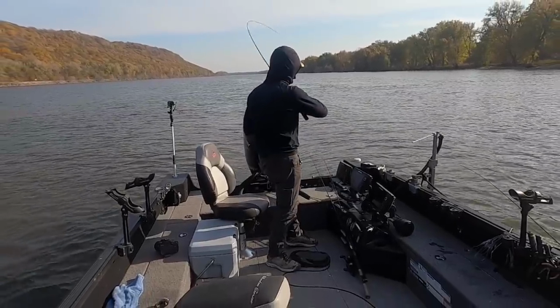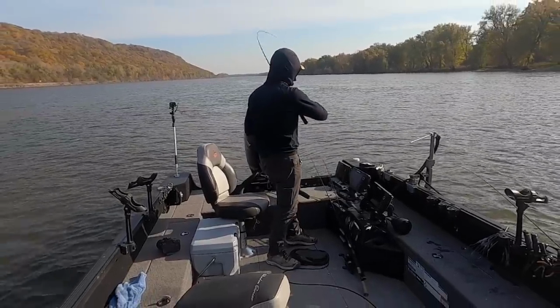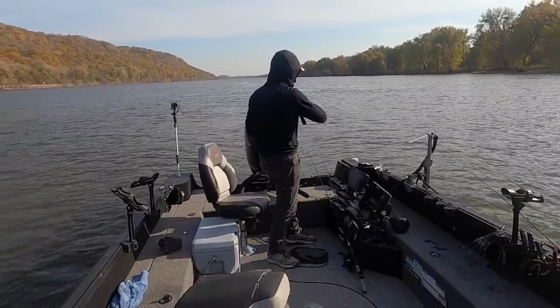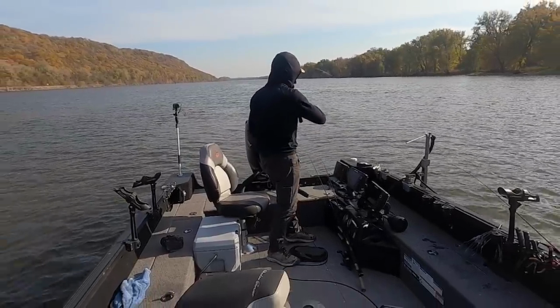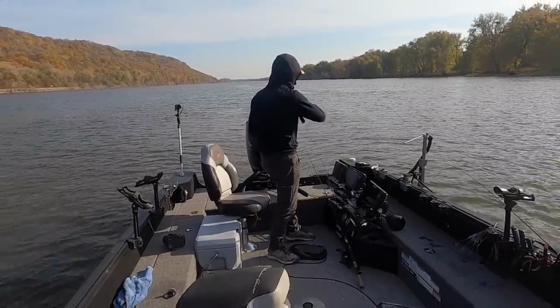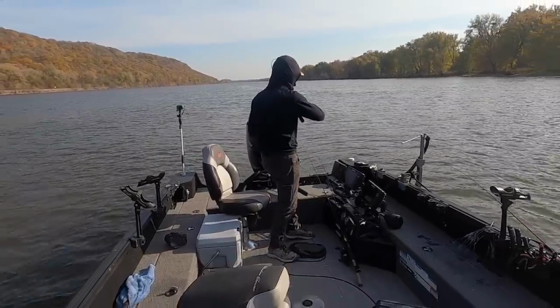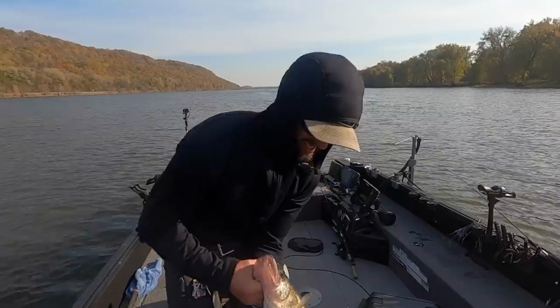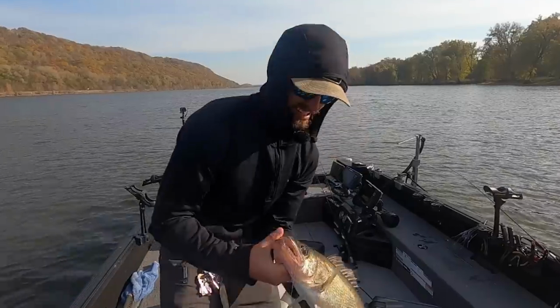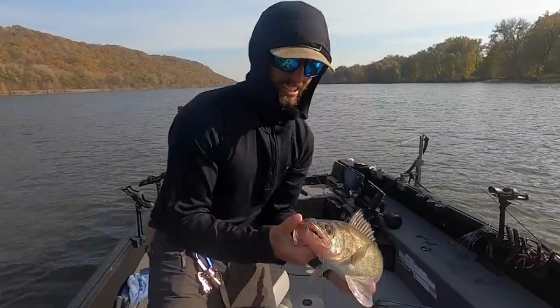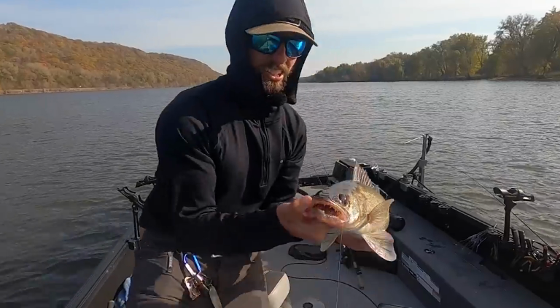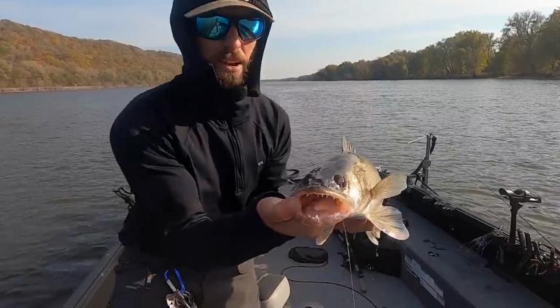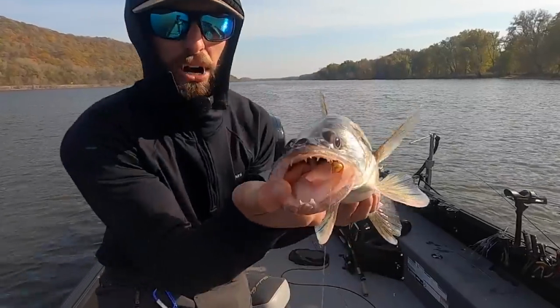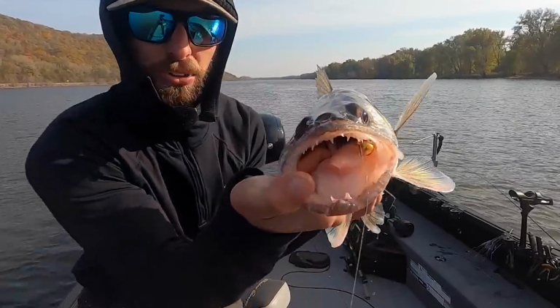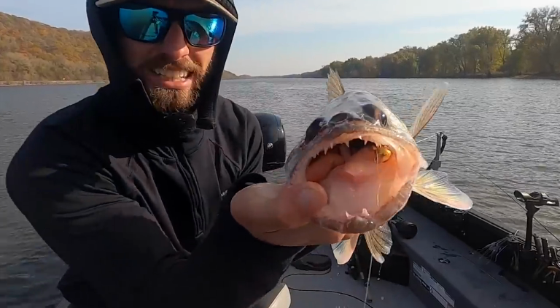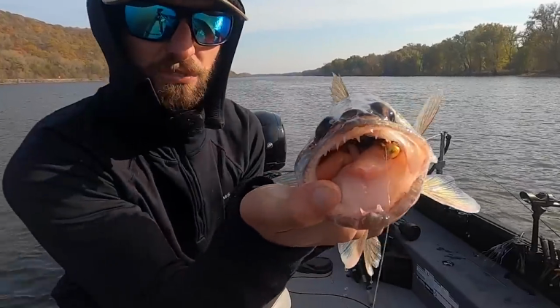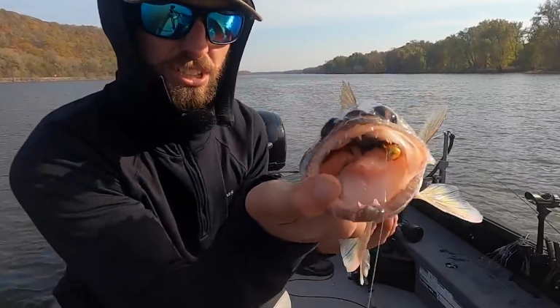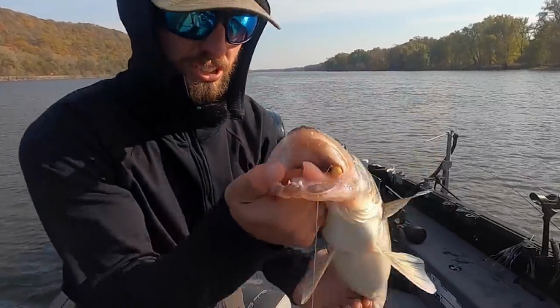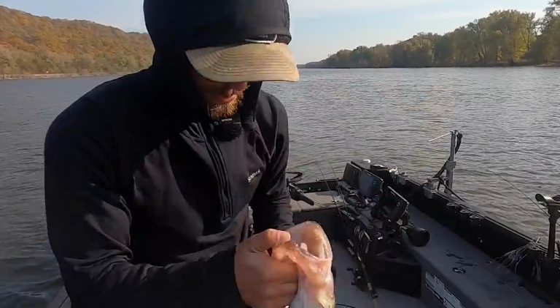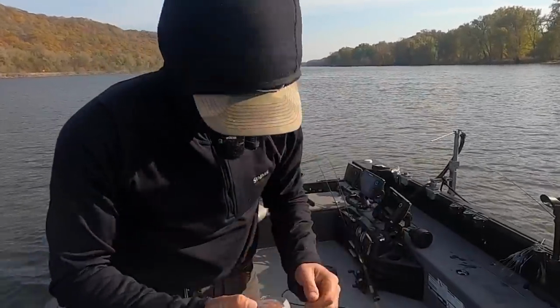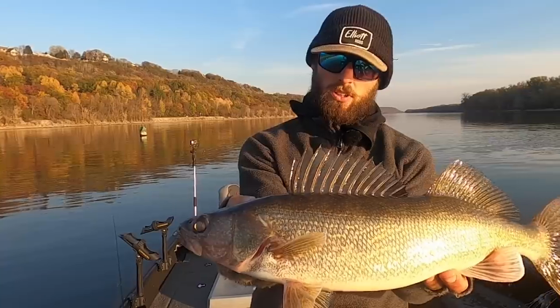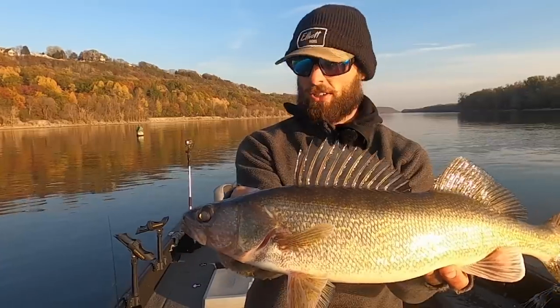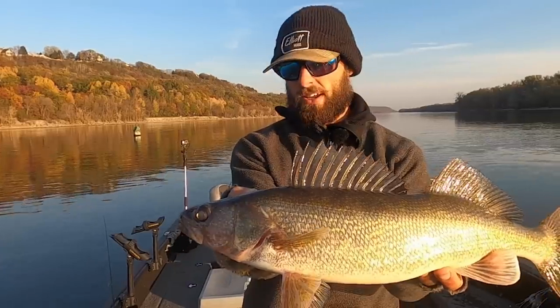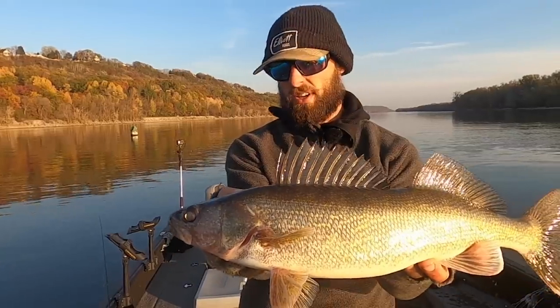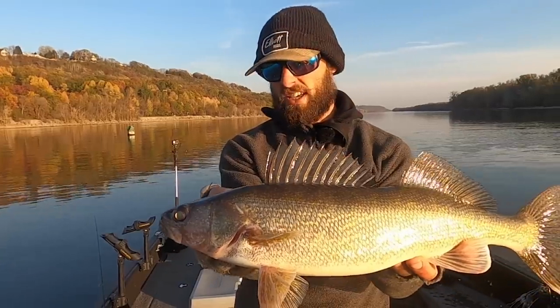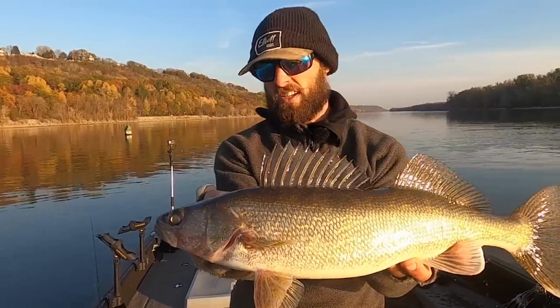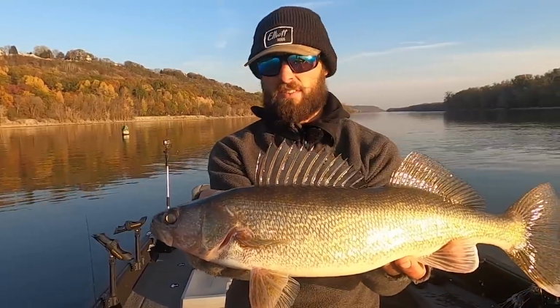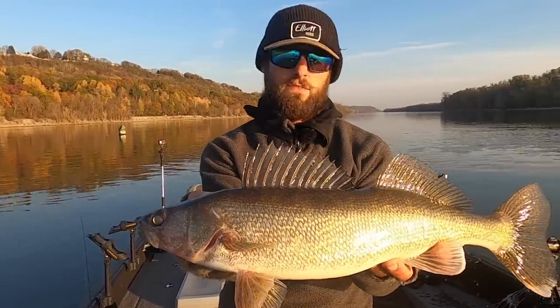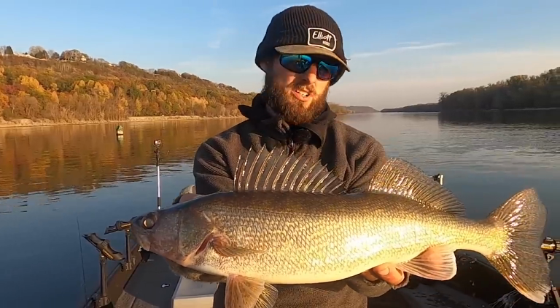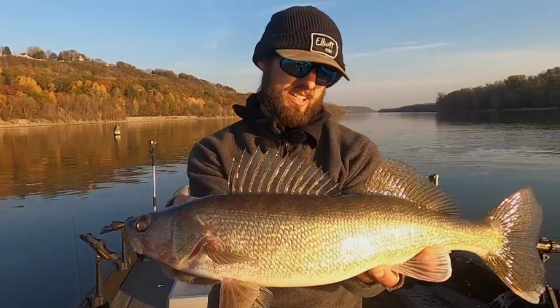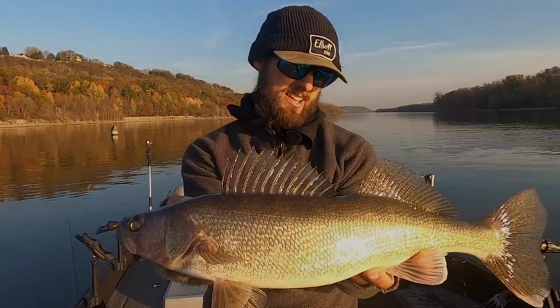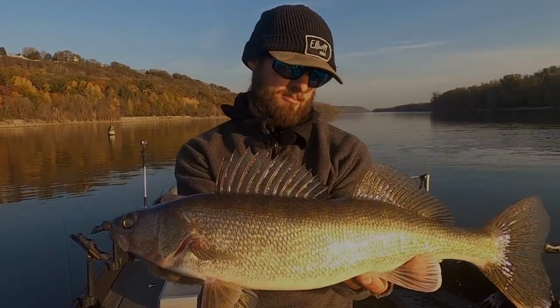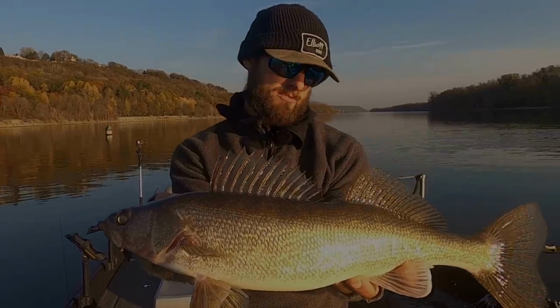Fish on! Look at that mouth on that fish. What a great way to end a fun day on the river.